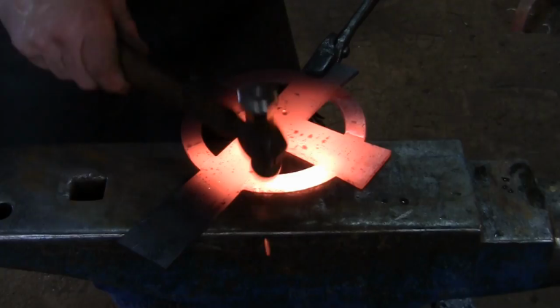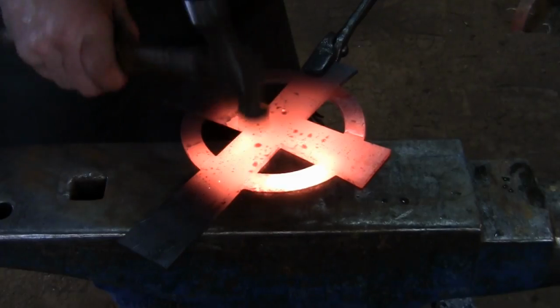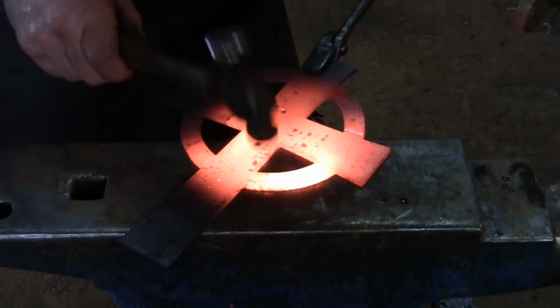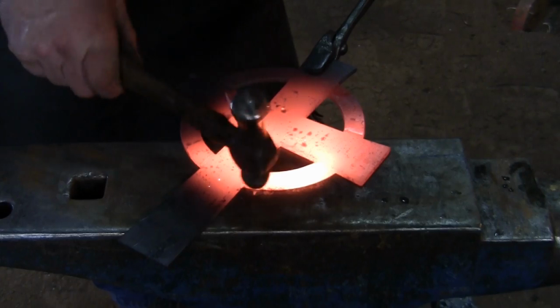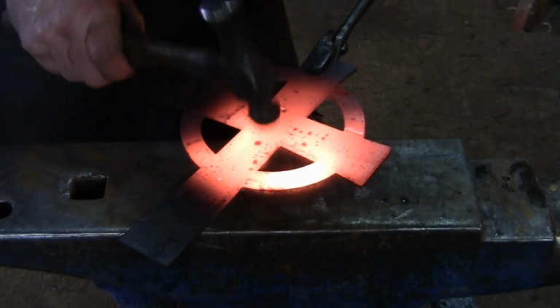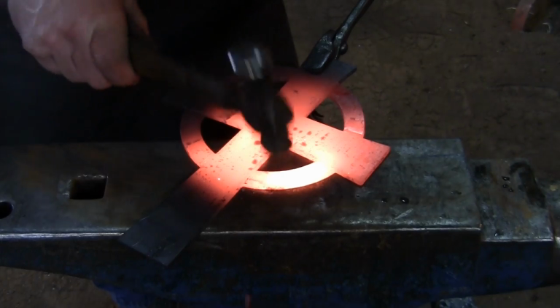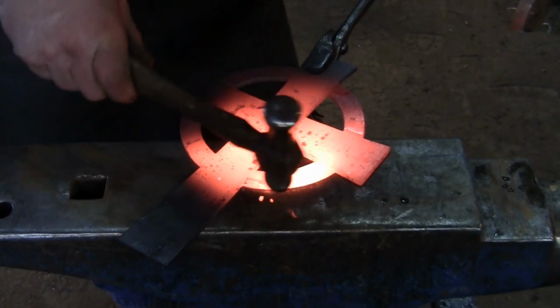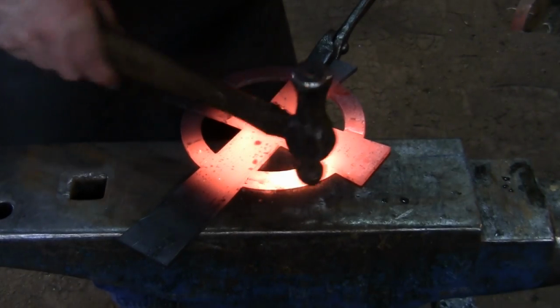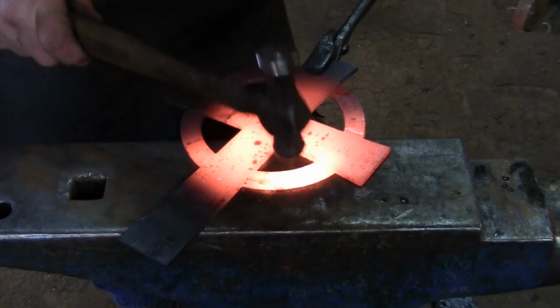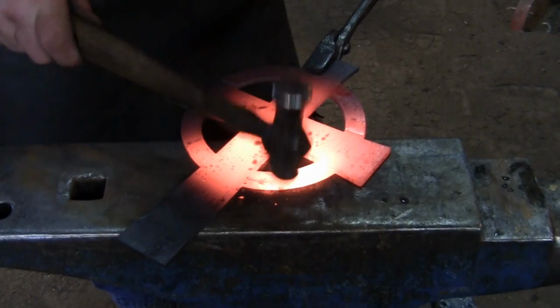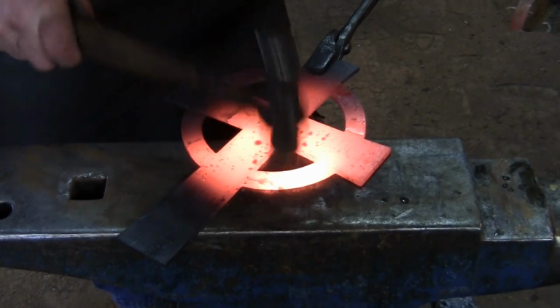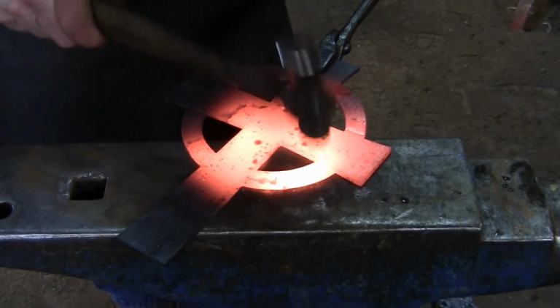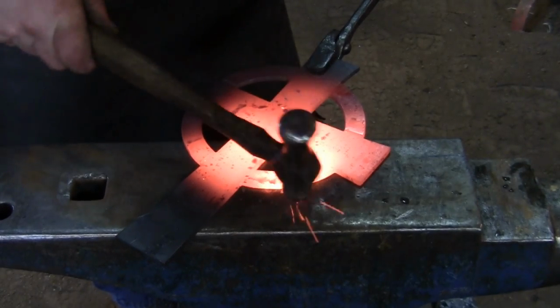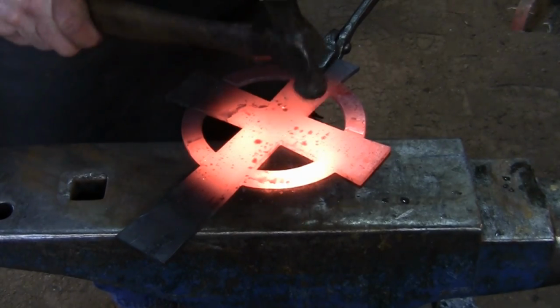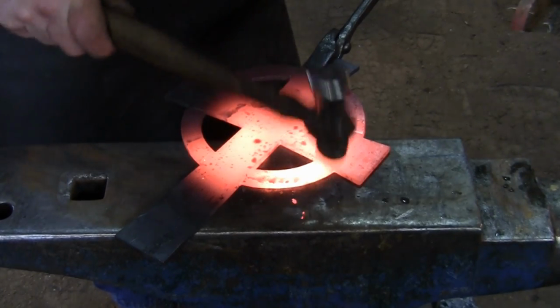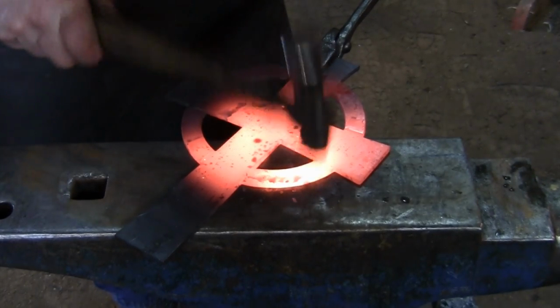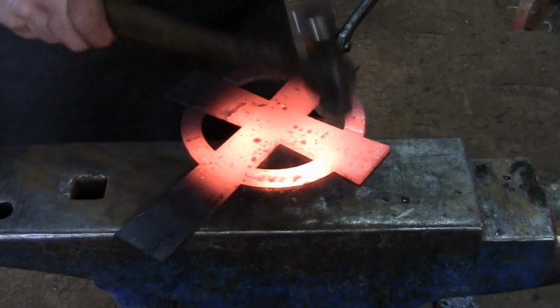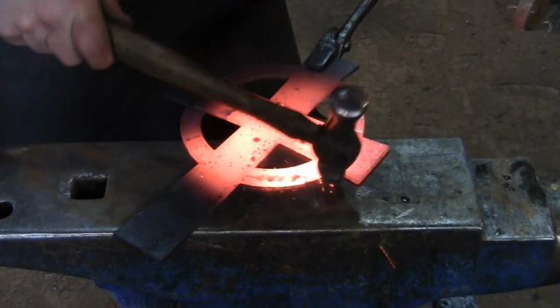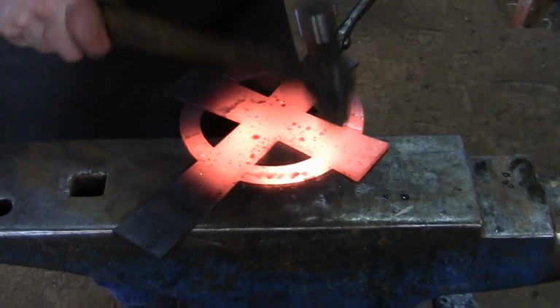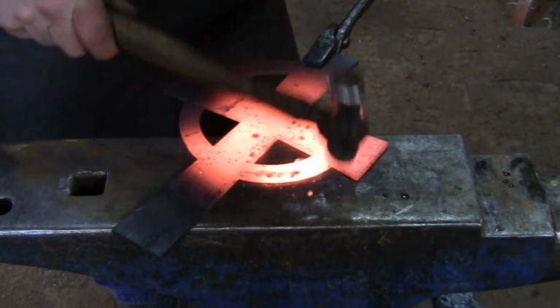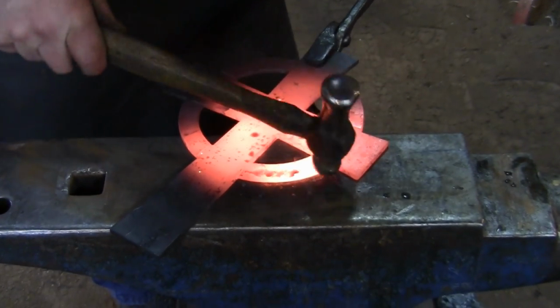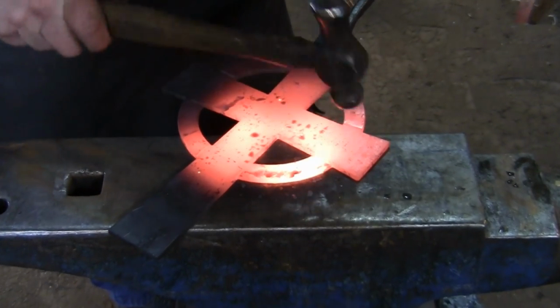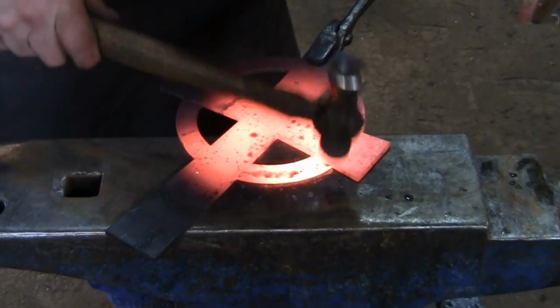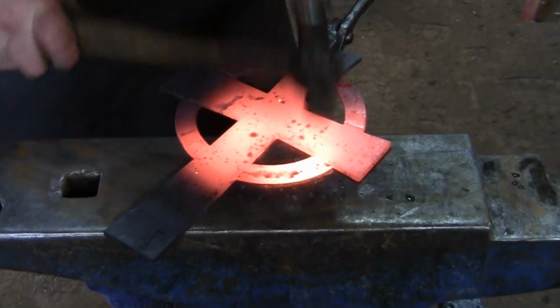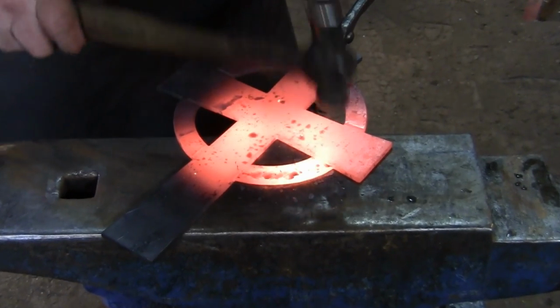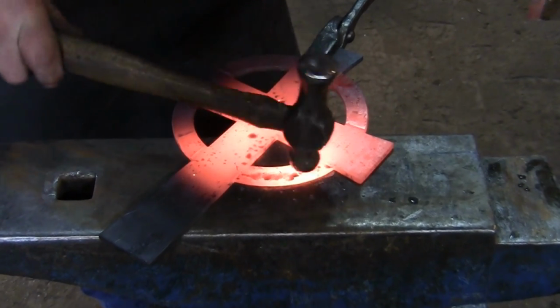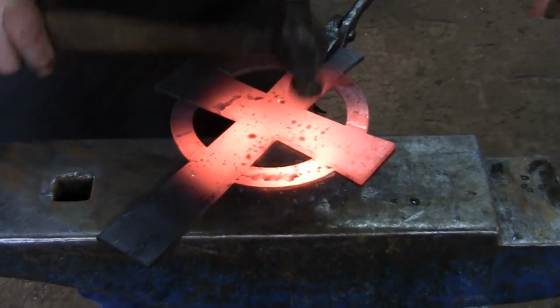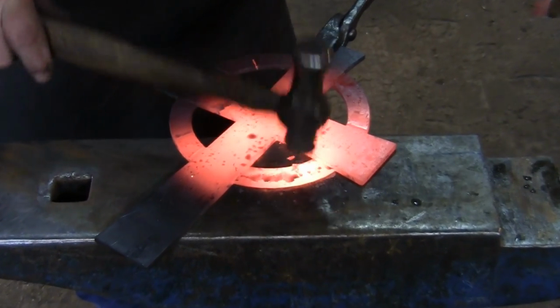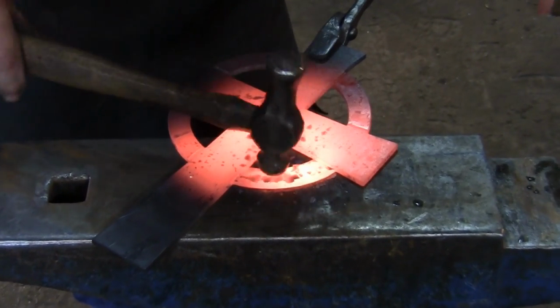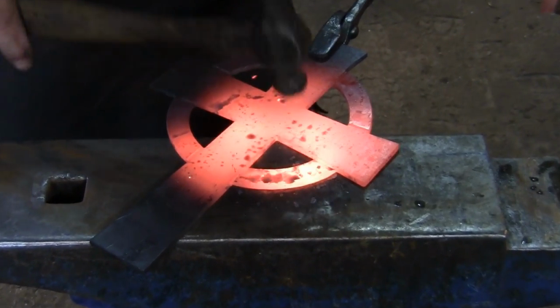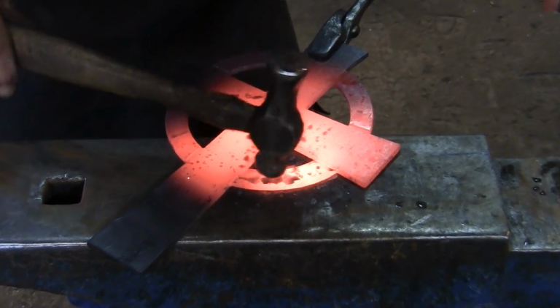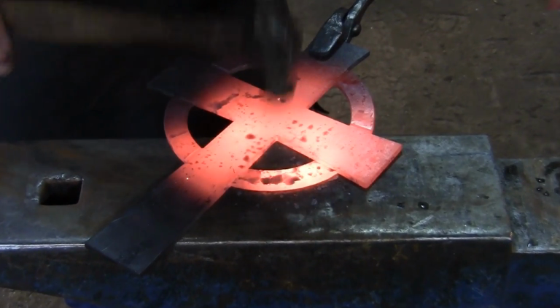For this design, take a ball peen hammer and use rapid light blows to give texture to the ring.